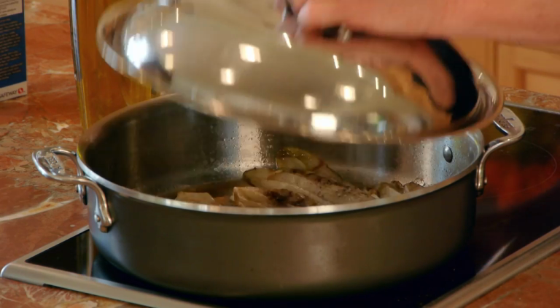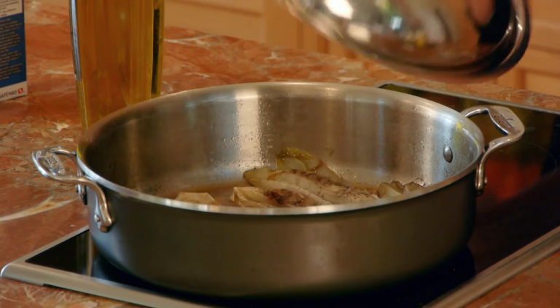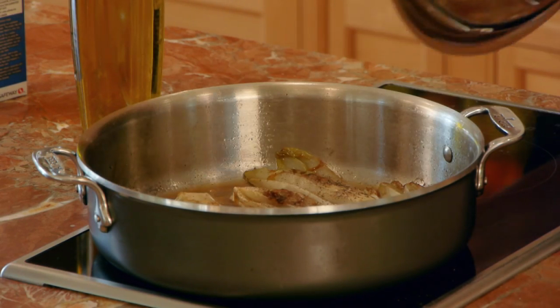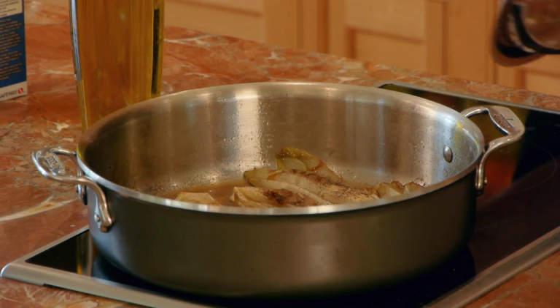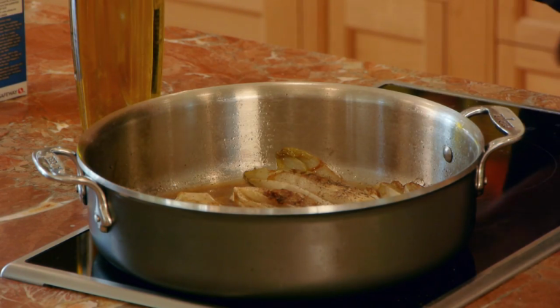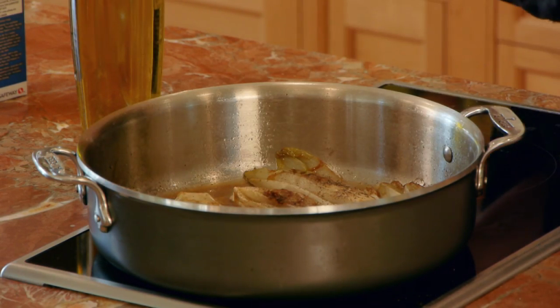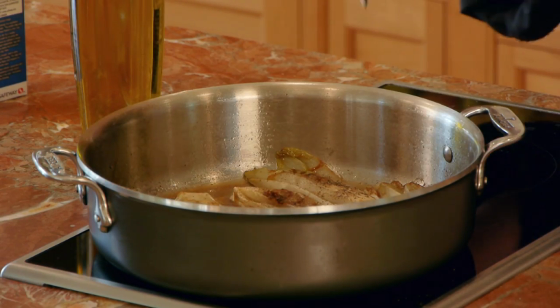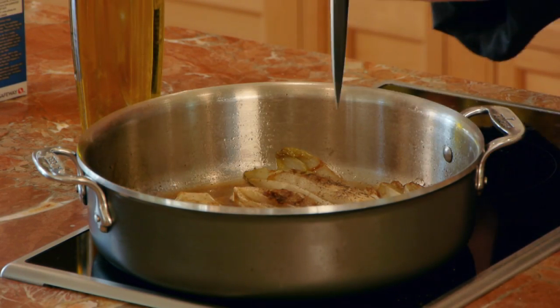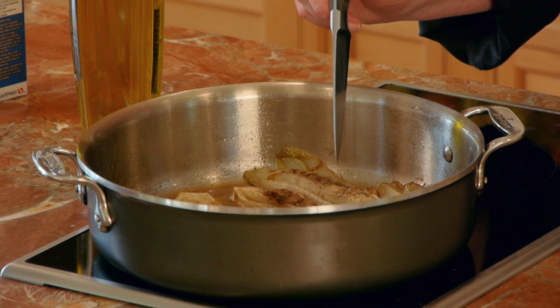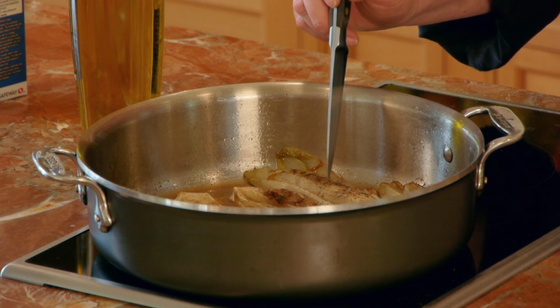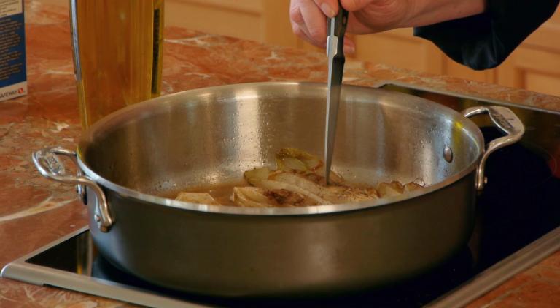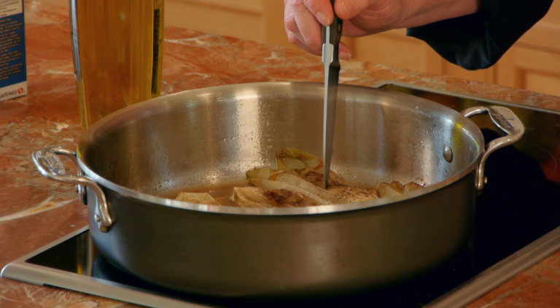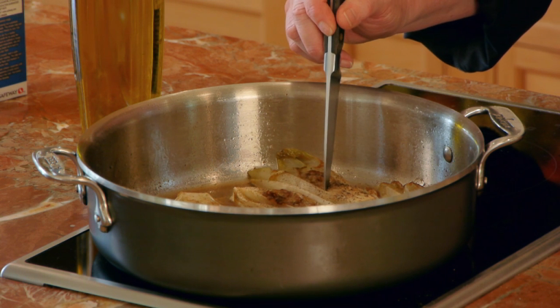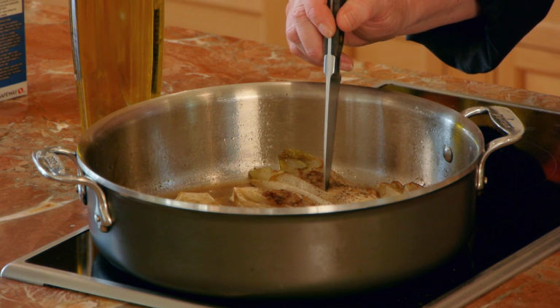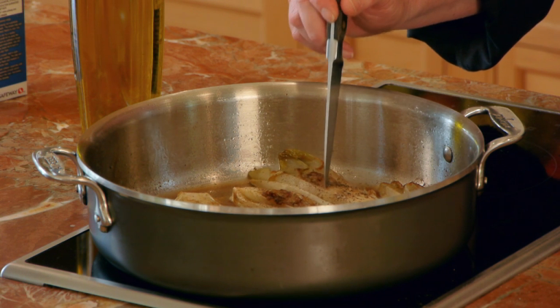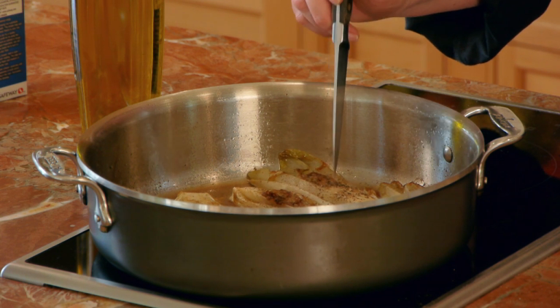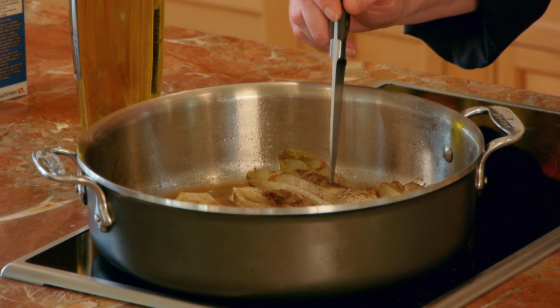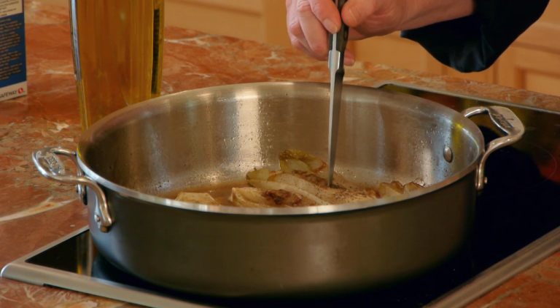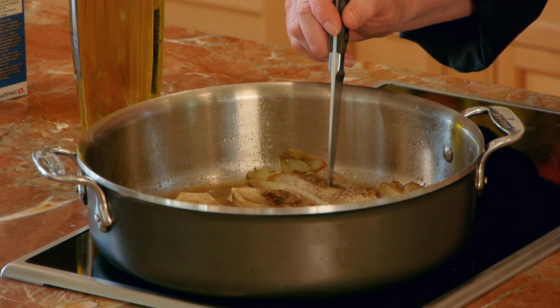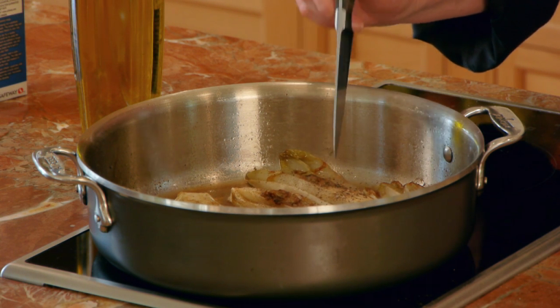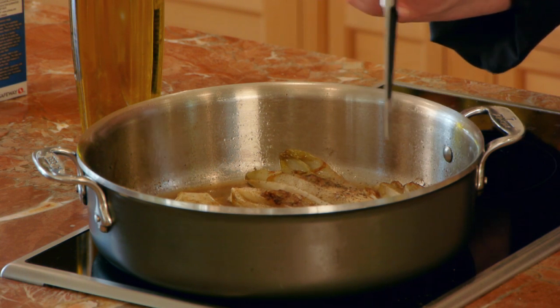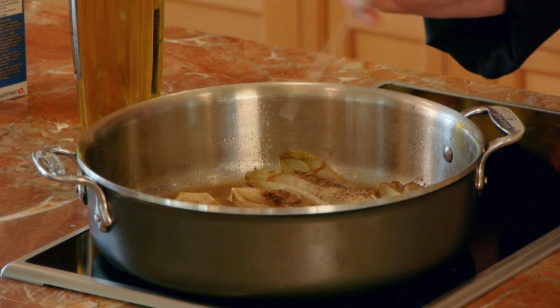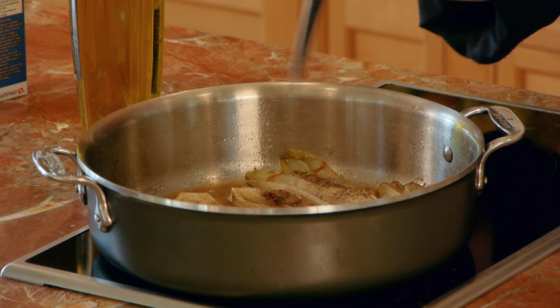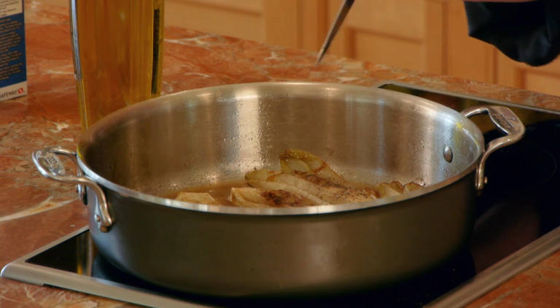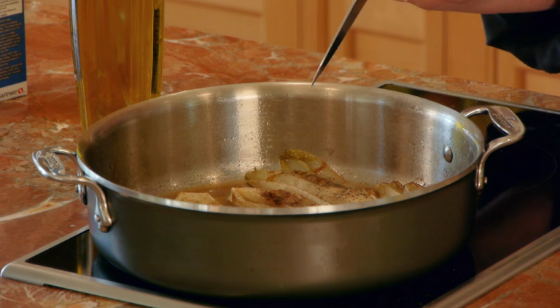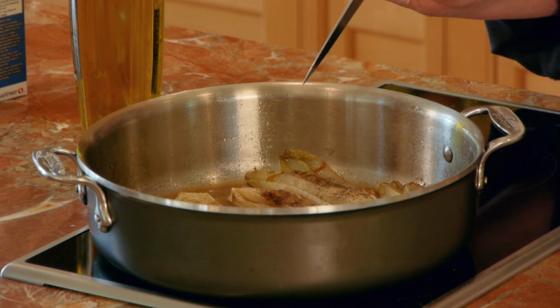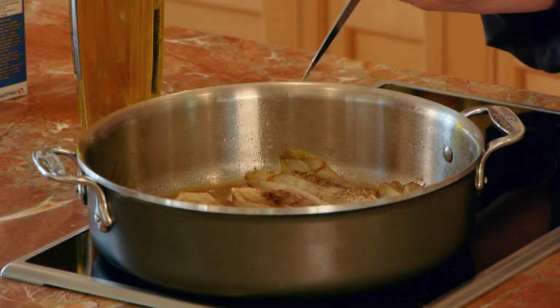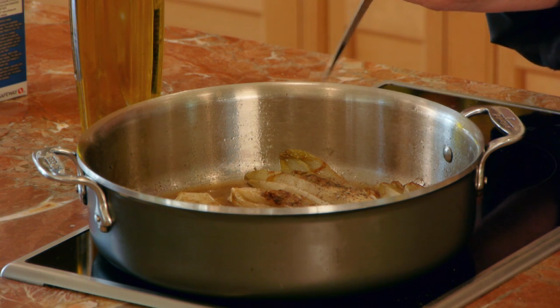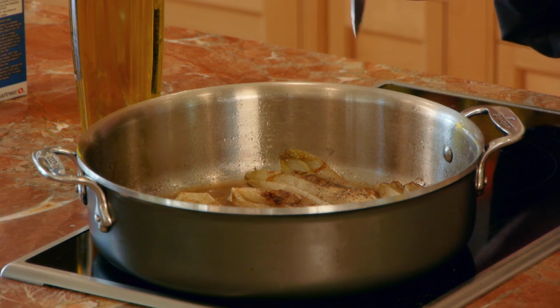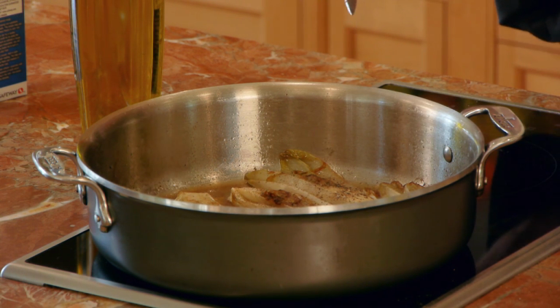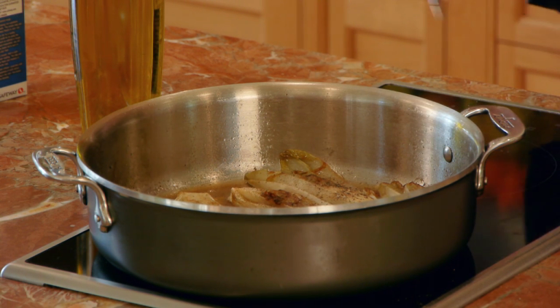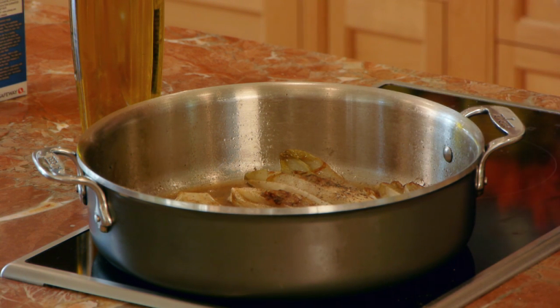It's been about 10 minutes, and my endive is tender and the liquid is almost all evaporated, so it's done.